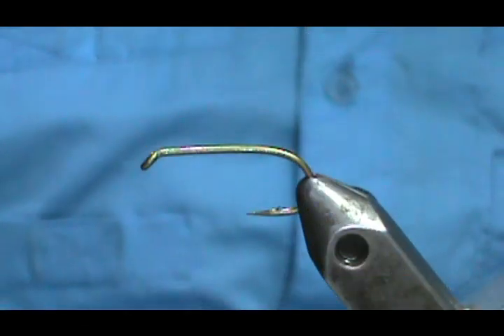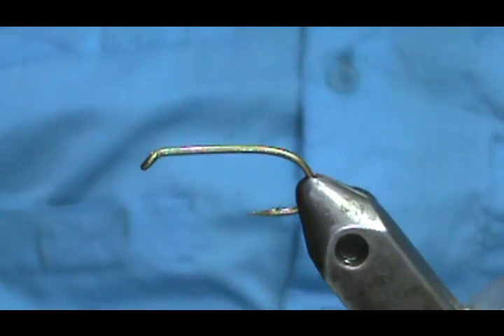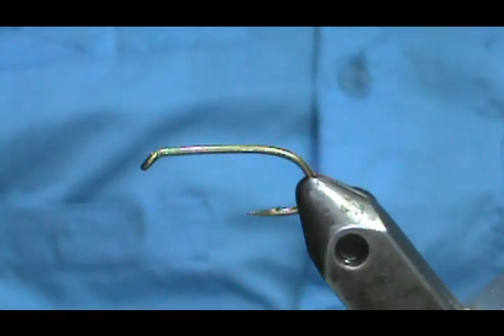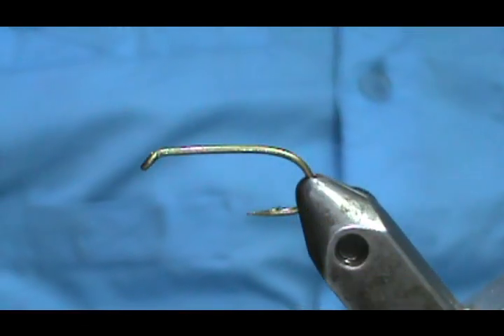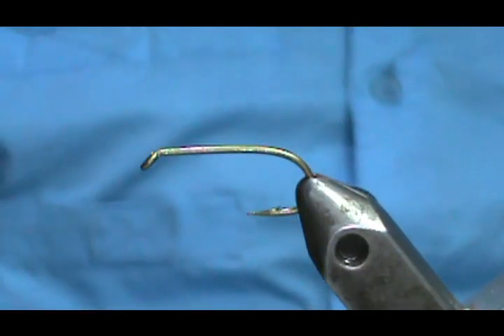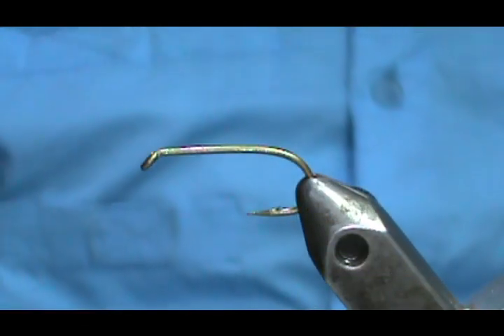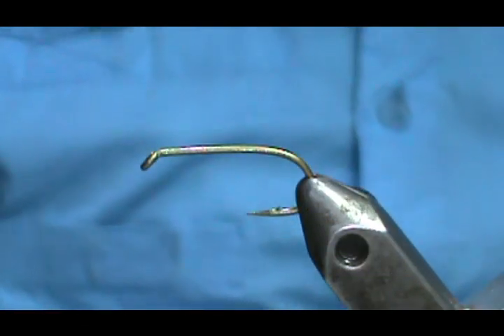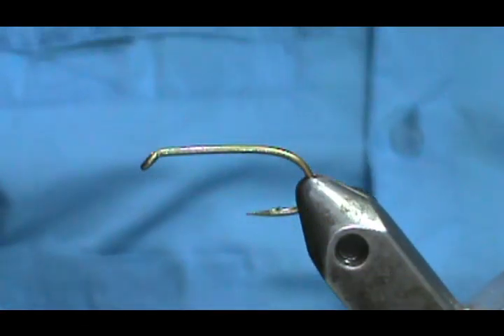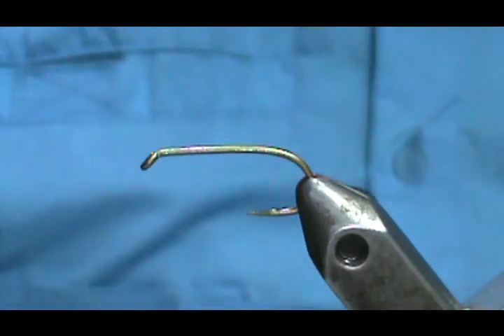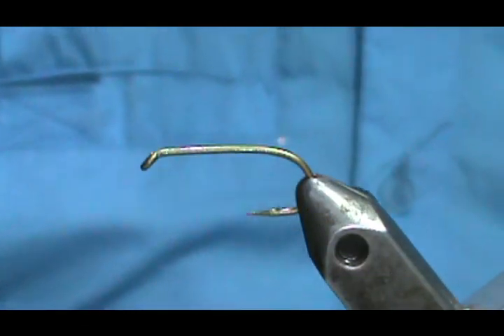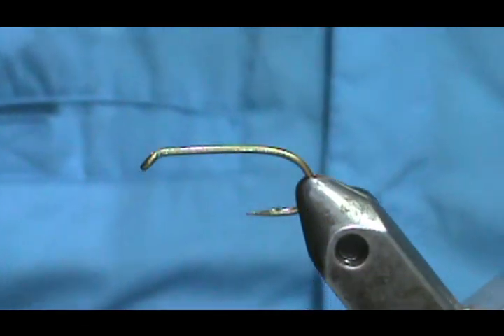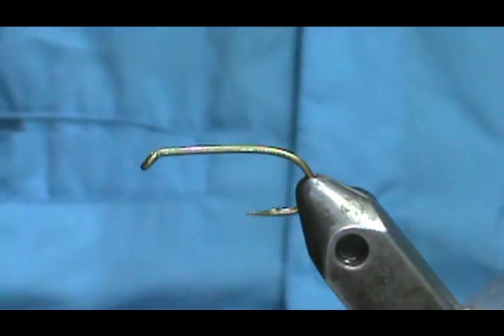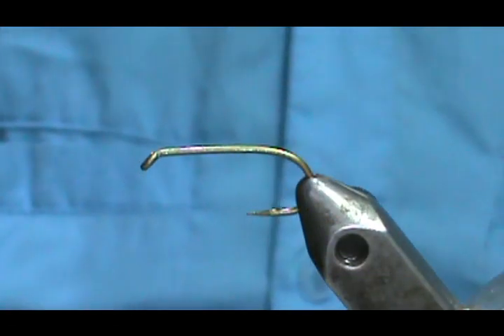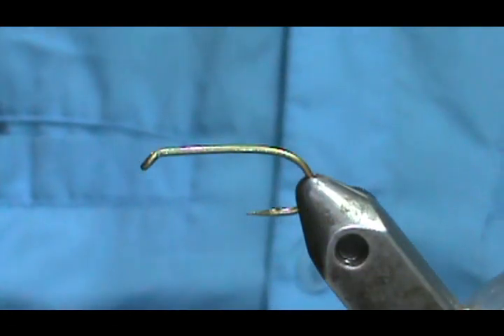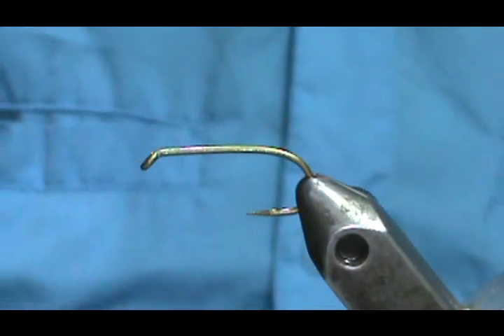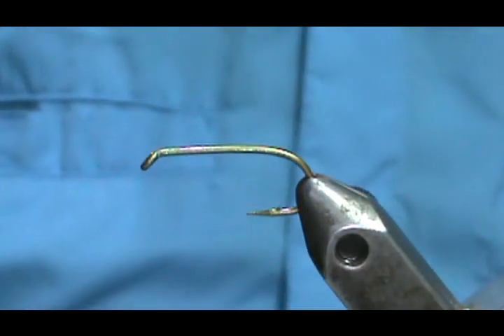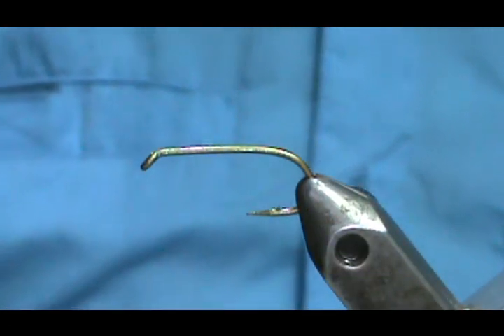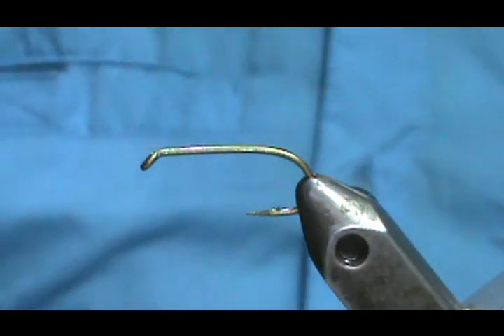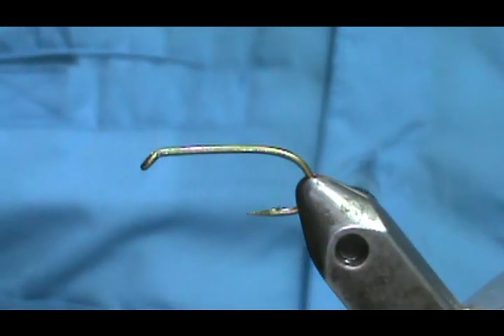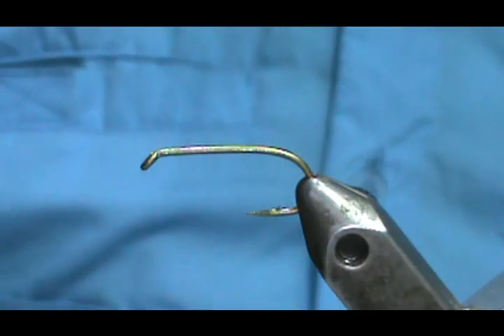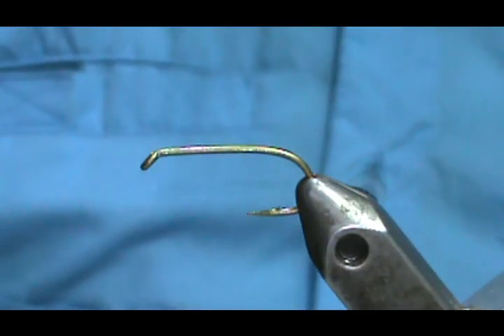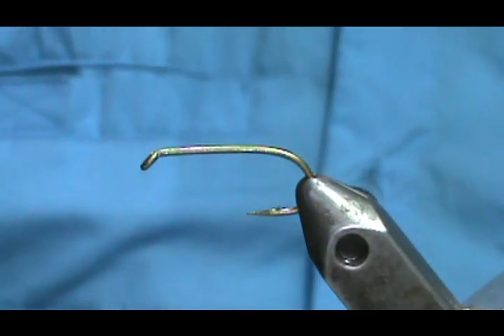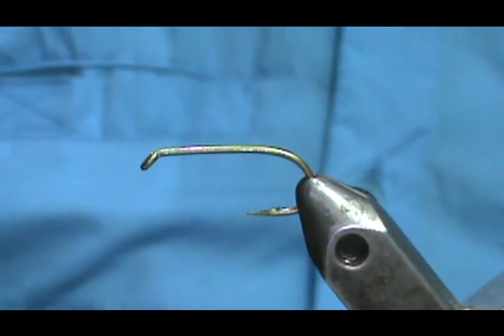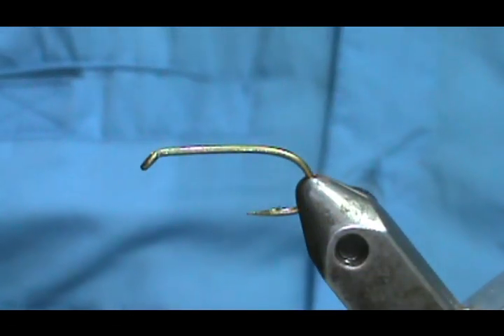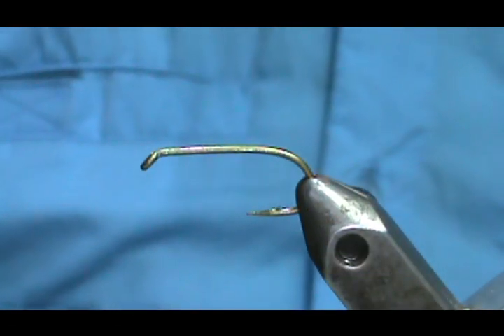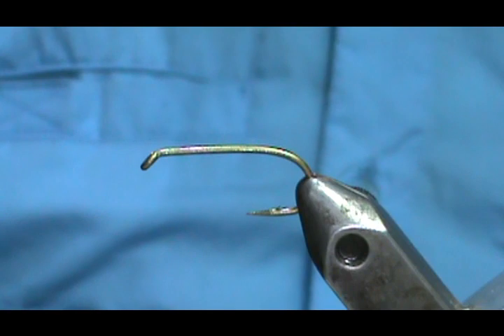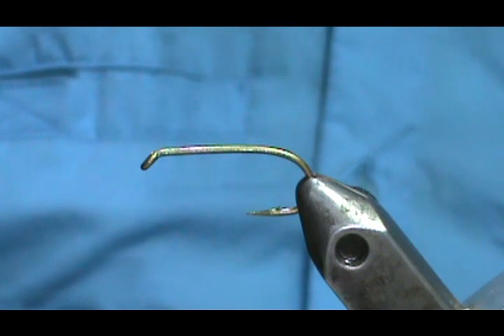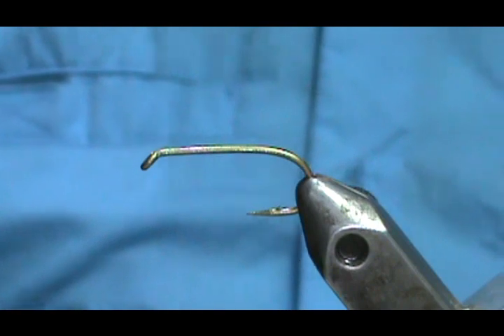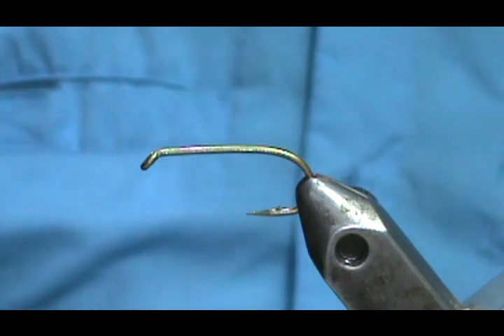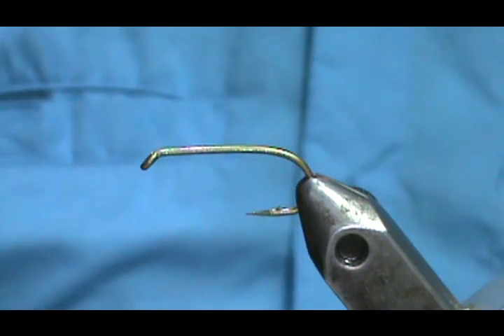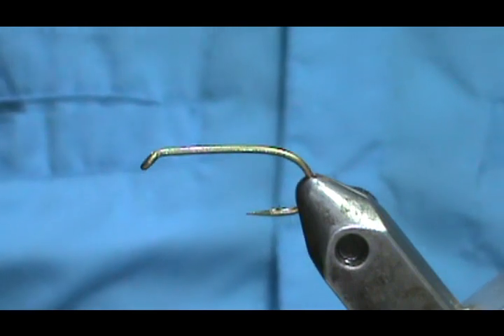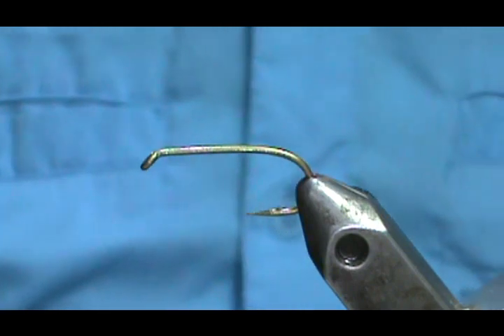Welcome back to another edition of Fly Tying with Jim Asura. Today I'm going to tie a booby fly.